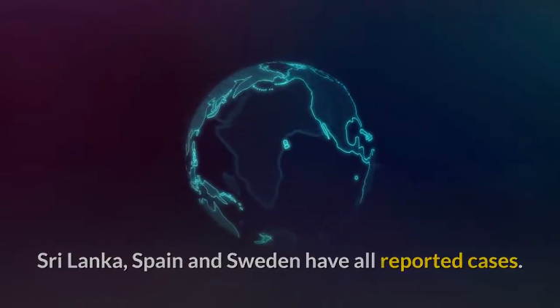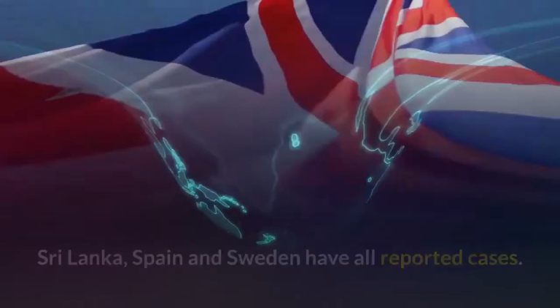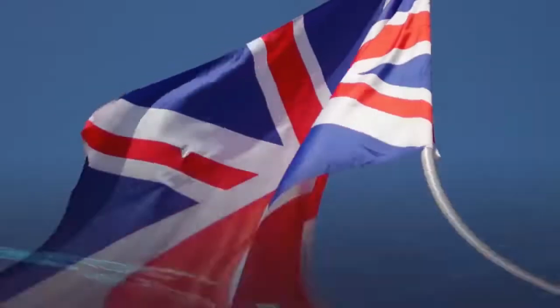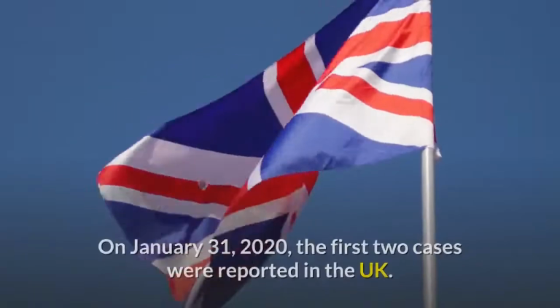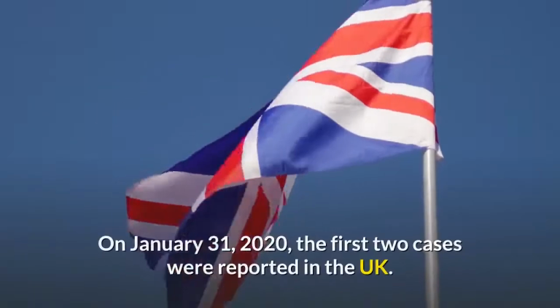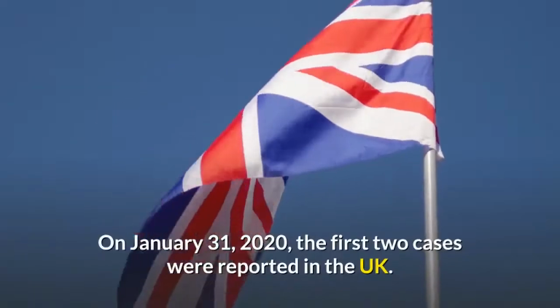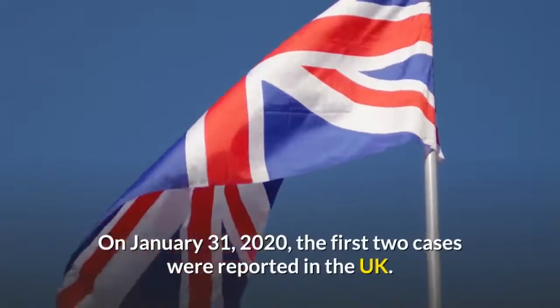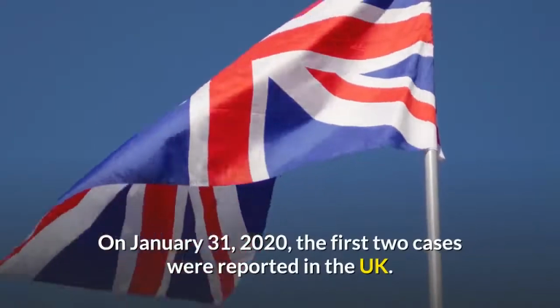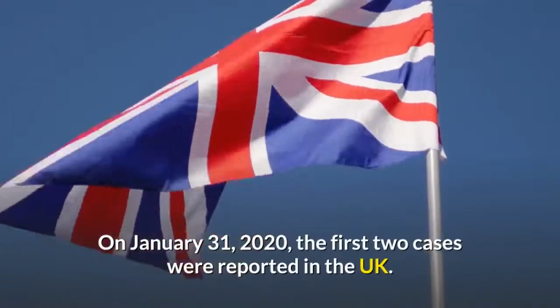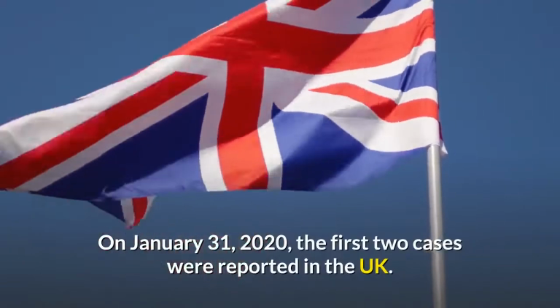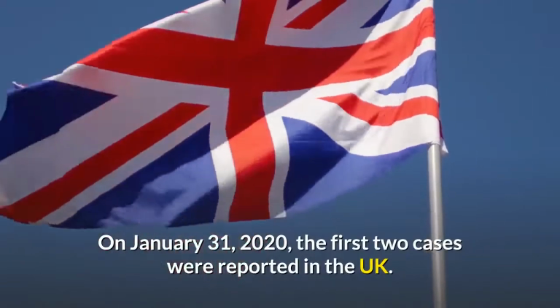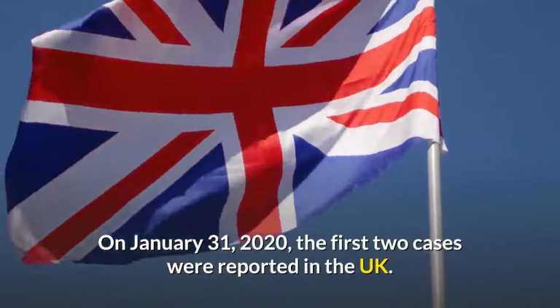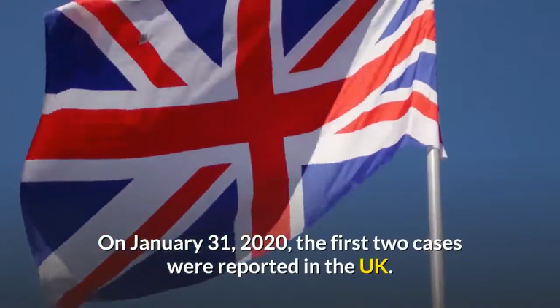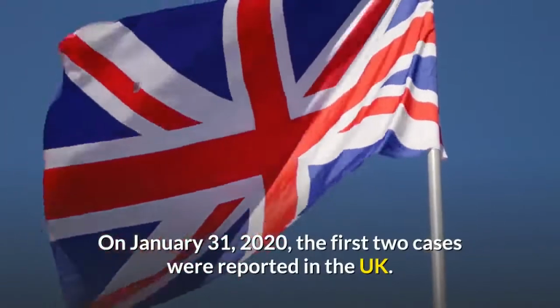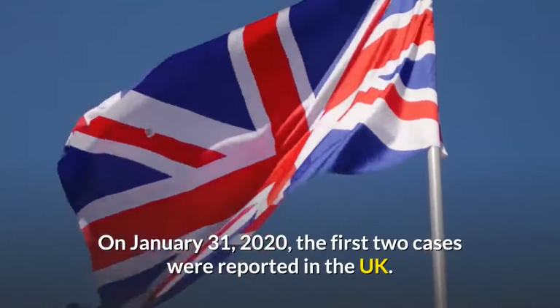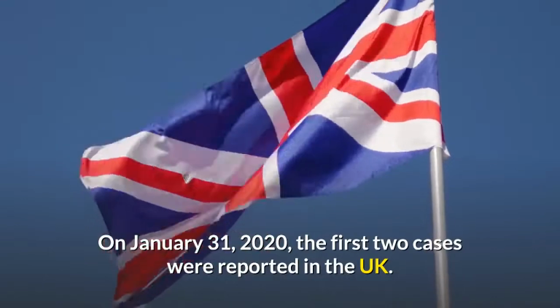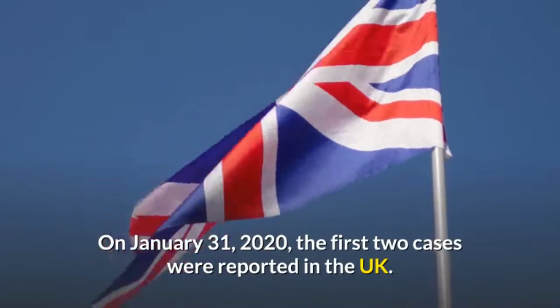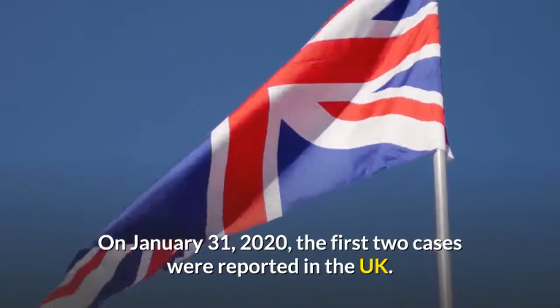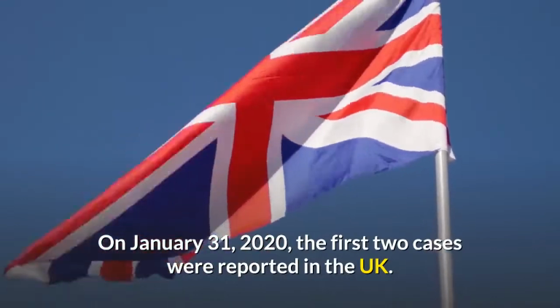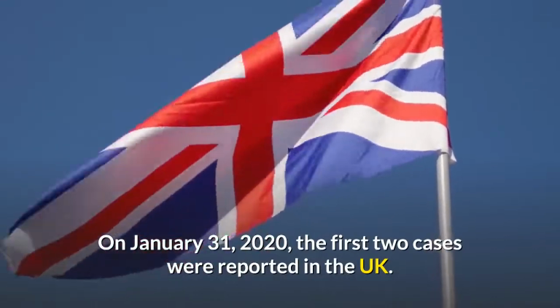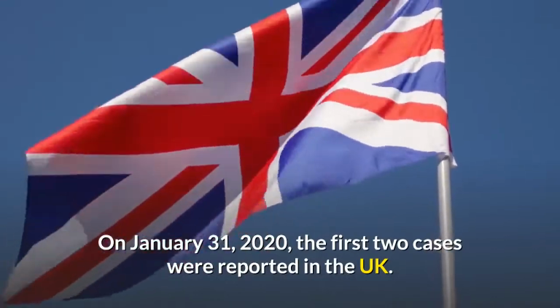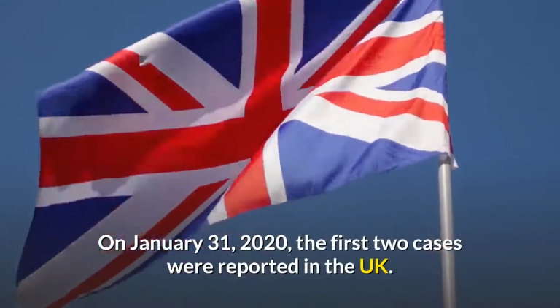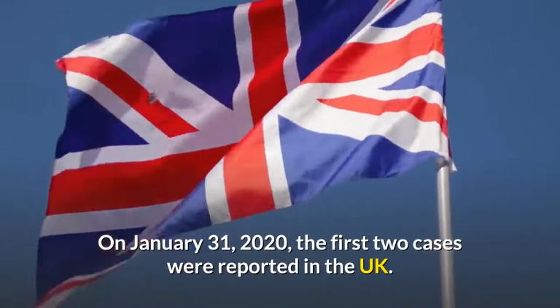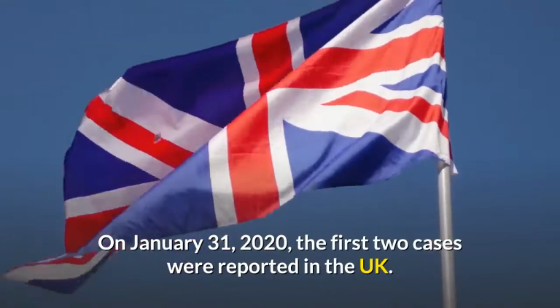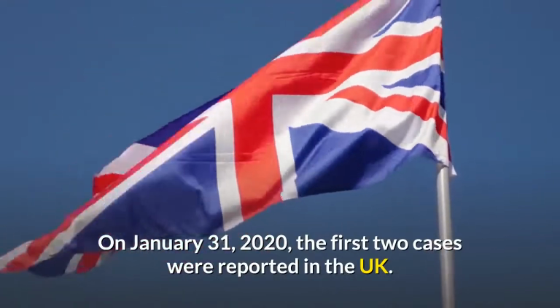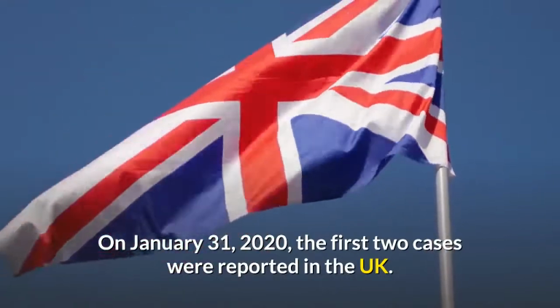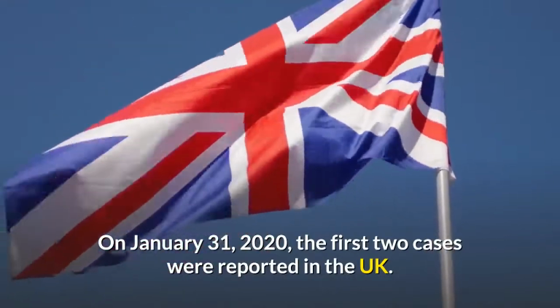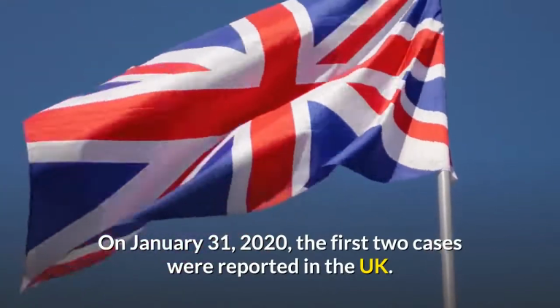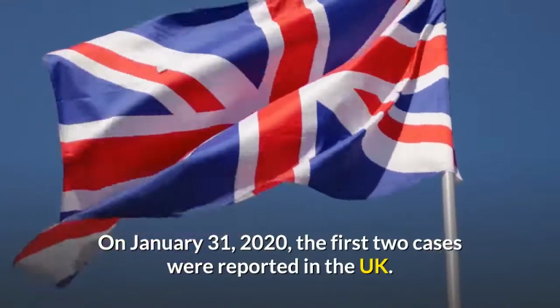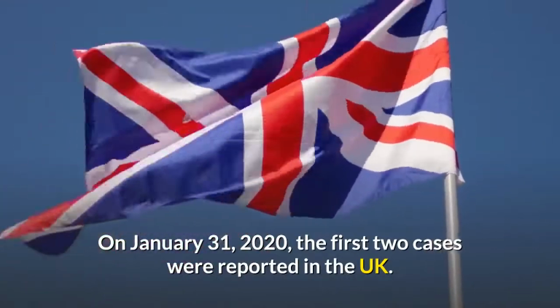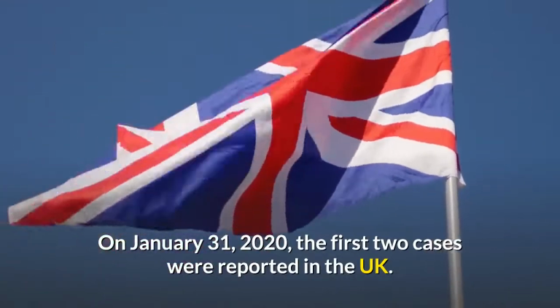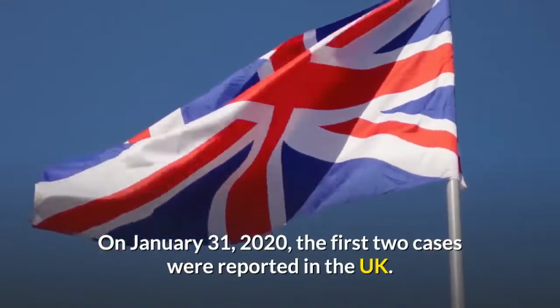On January 31, 2020, the first two cases were reported in the UK.